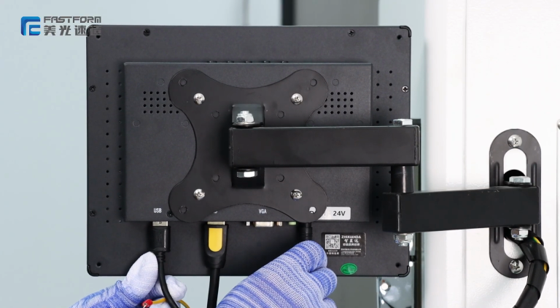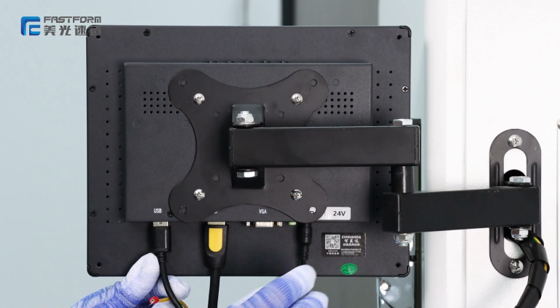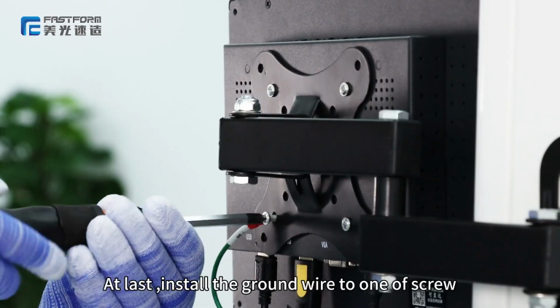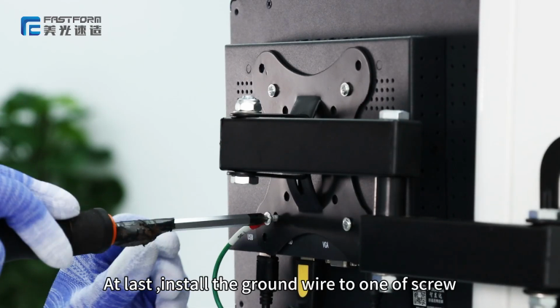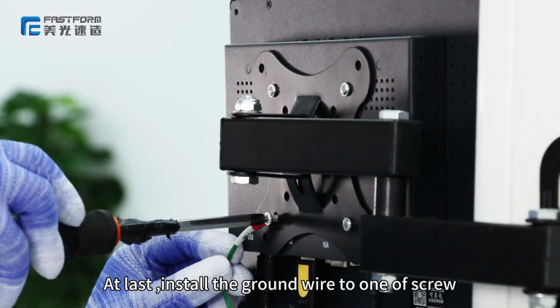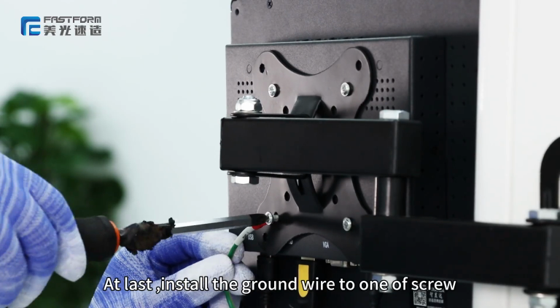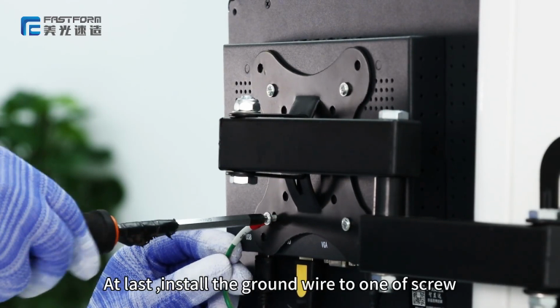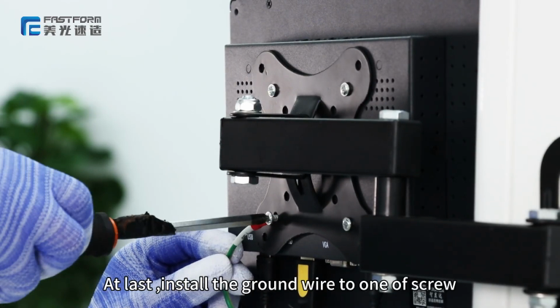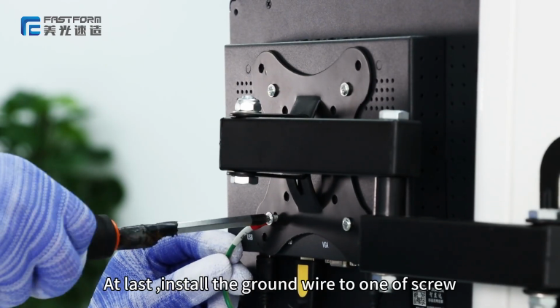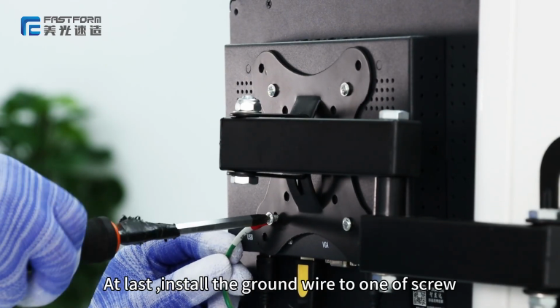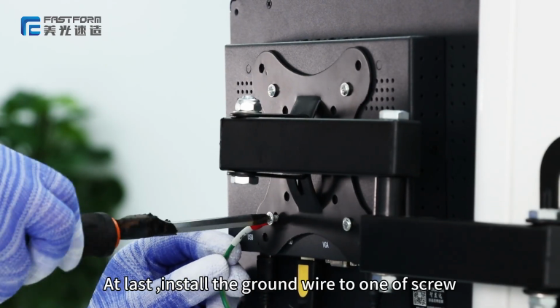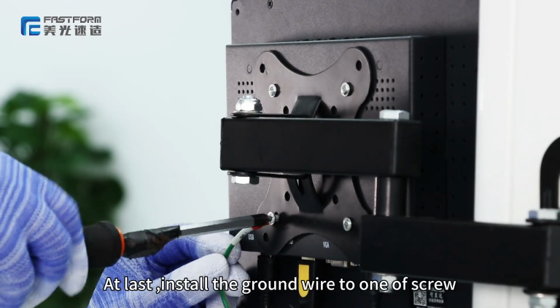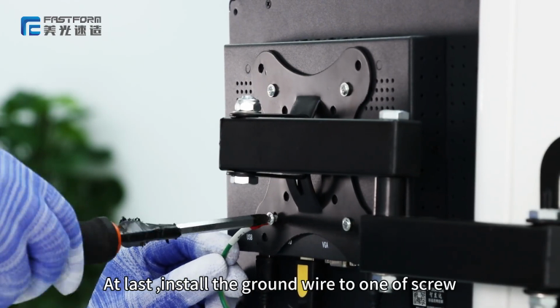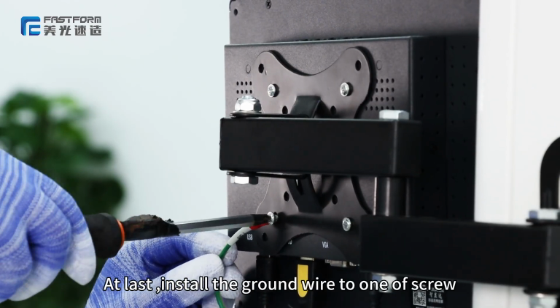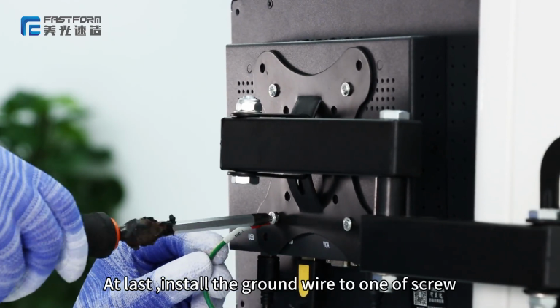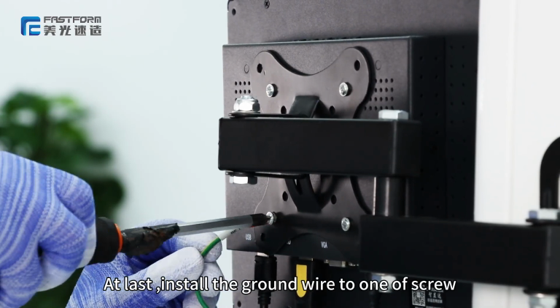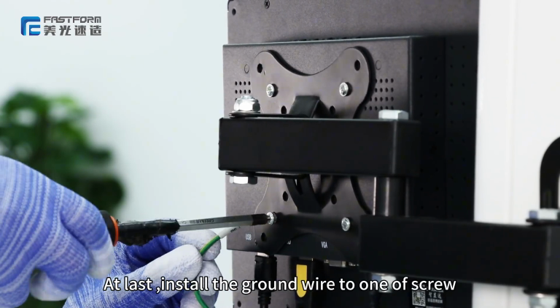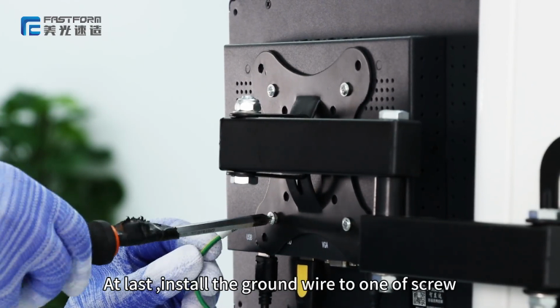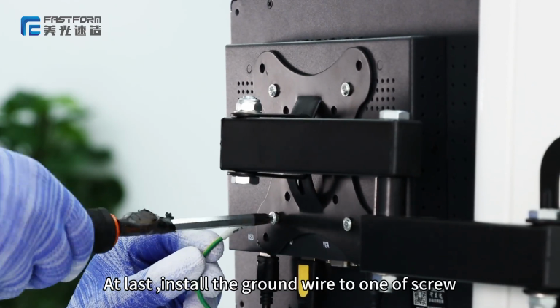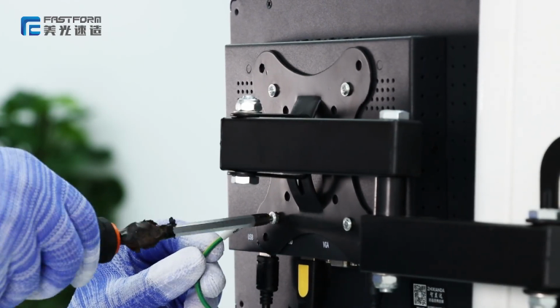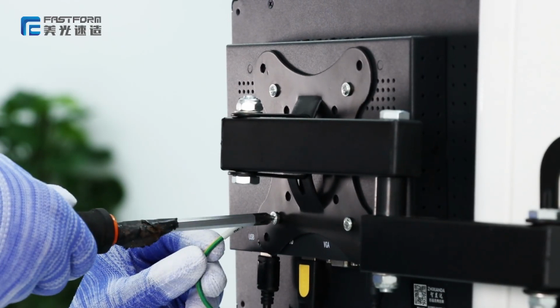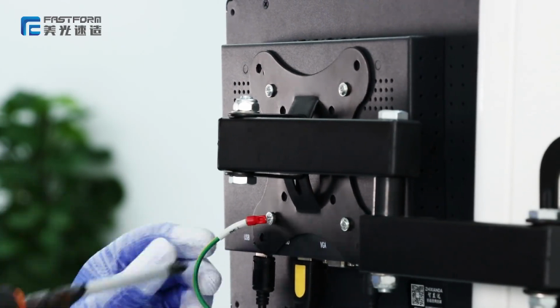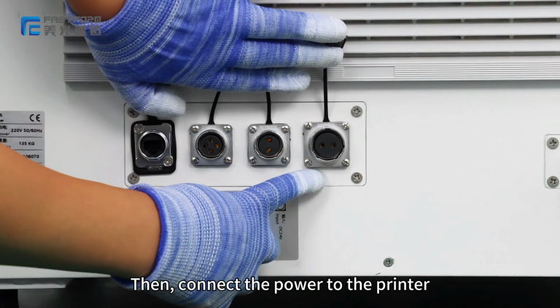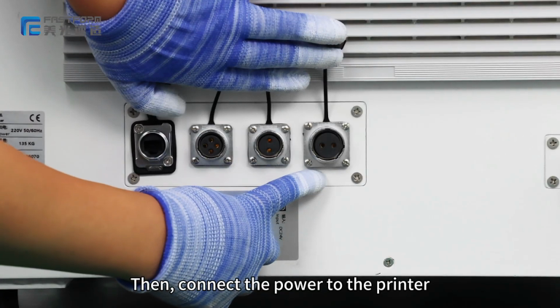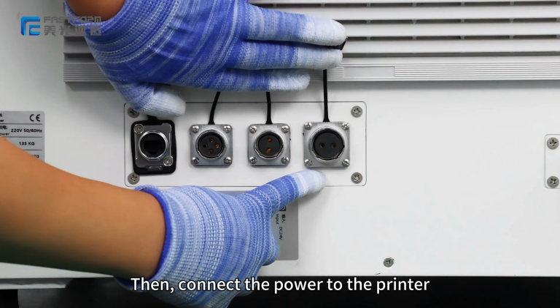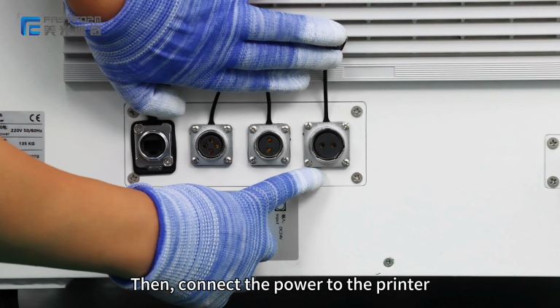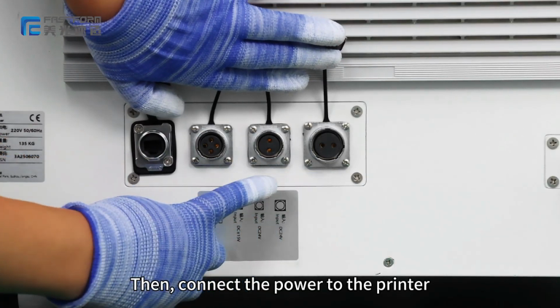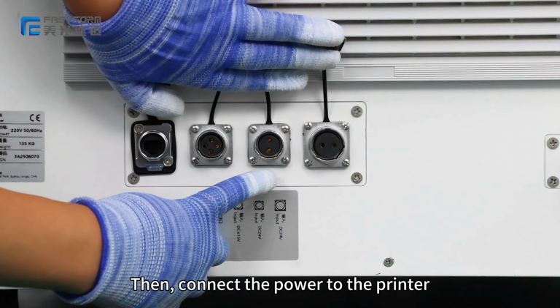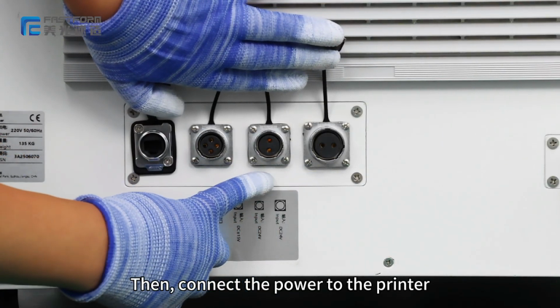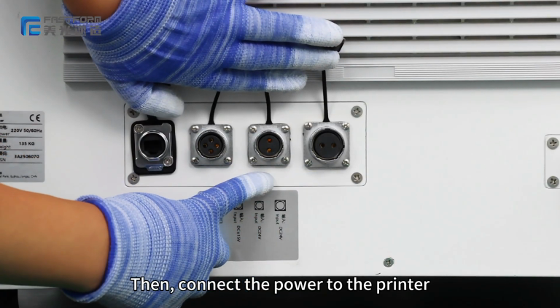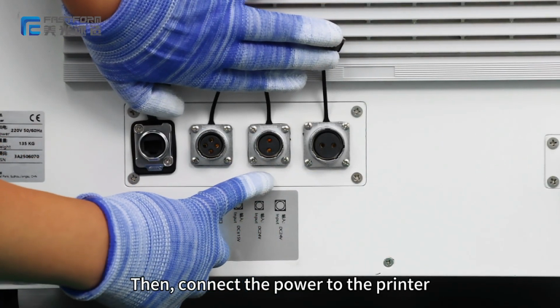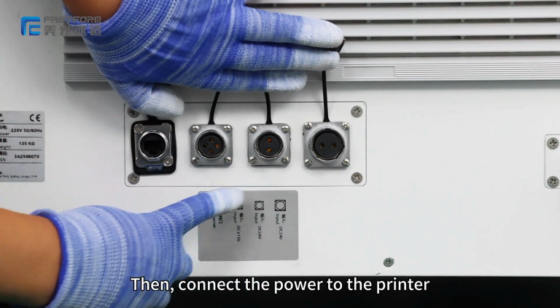At last, install the ground wire to one of the screws. Then connect the power to the printer.